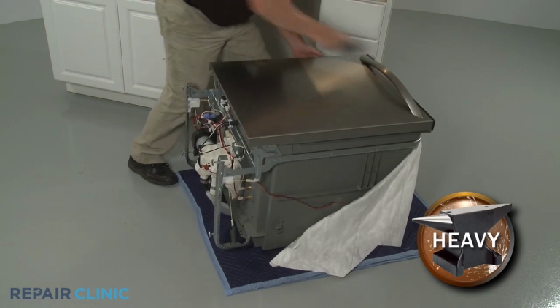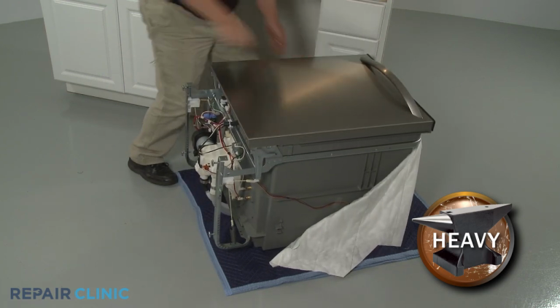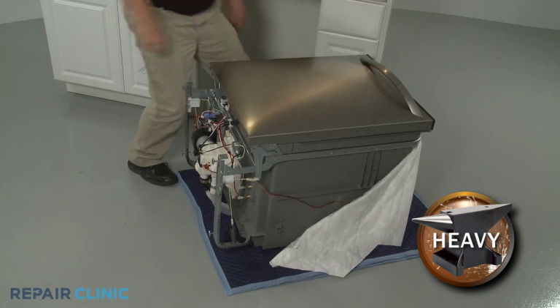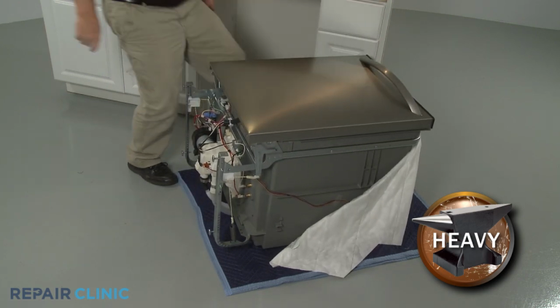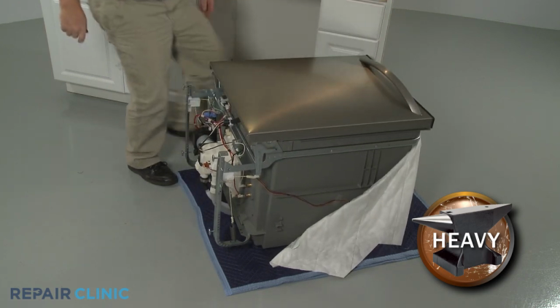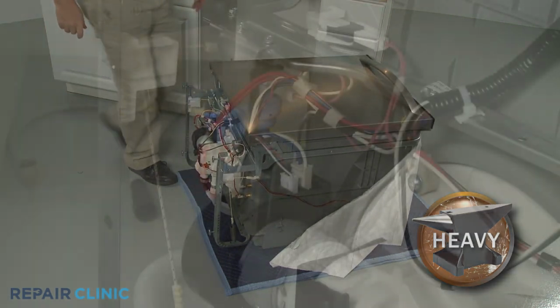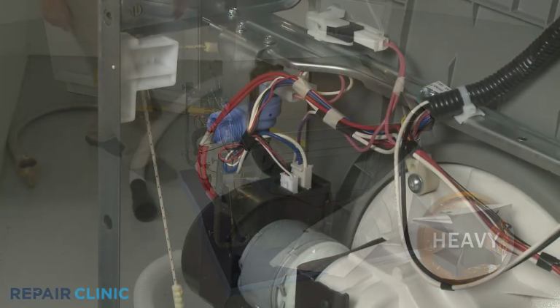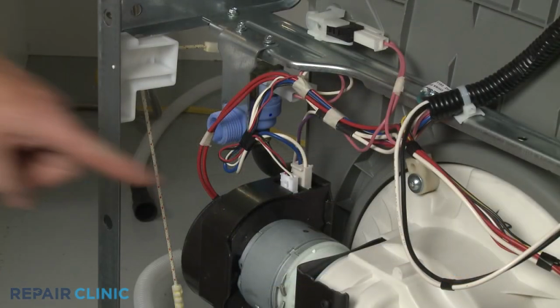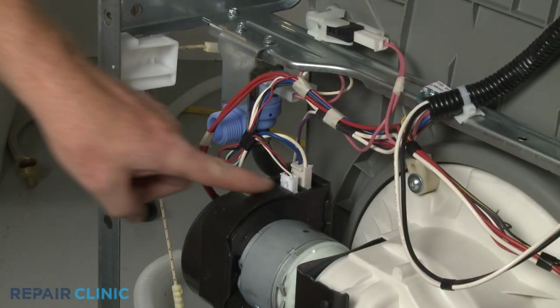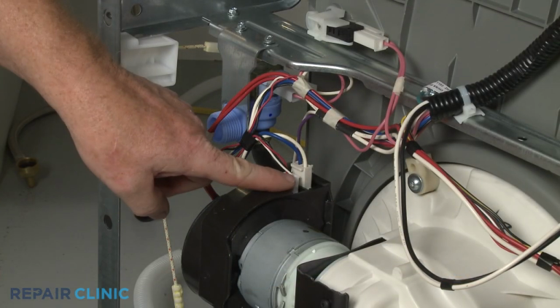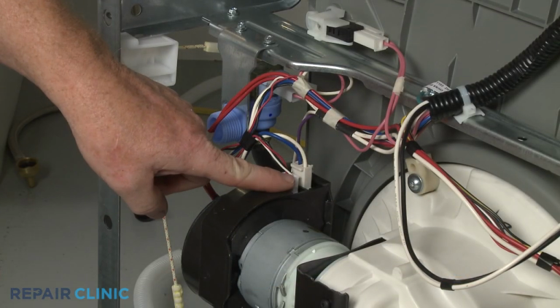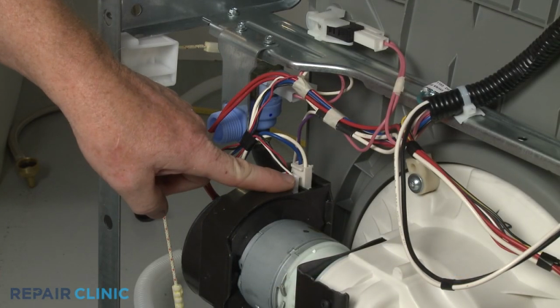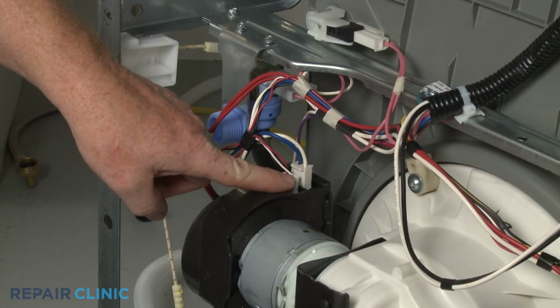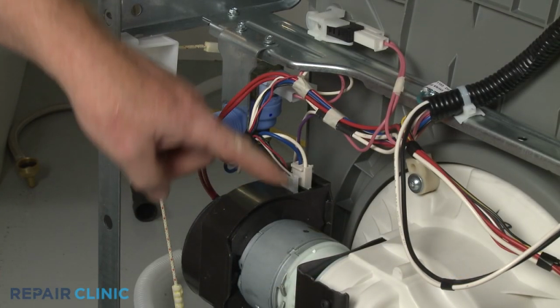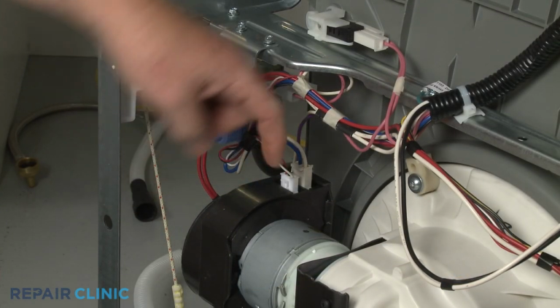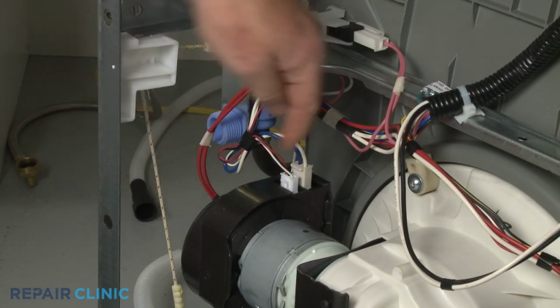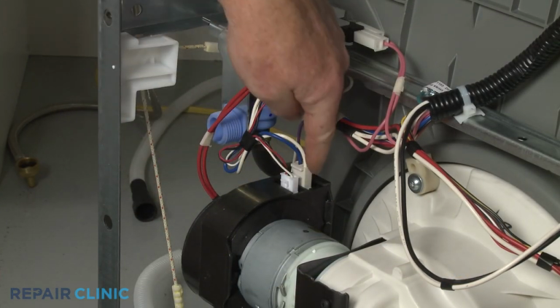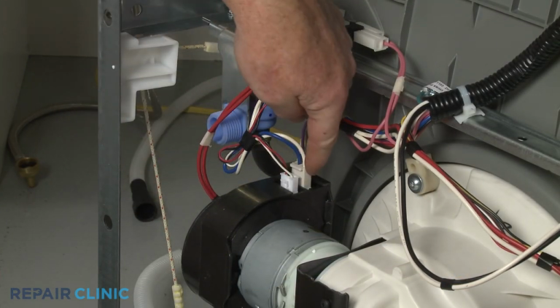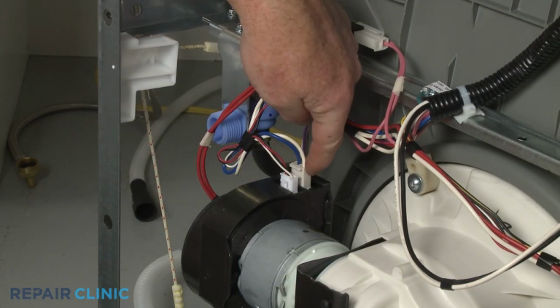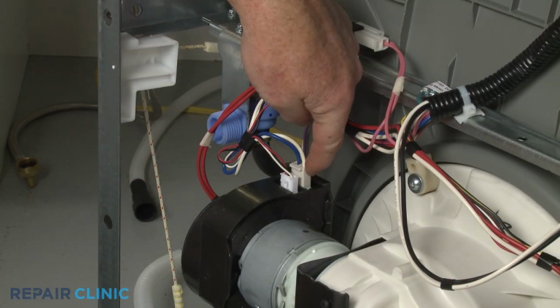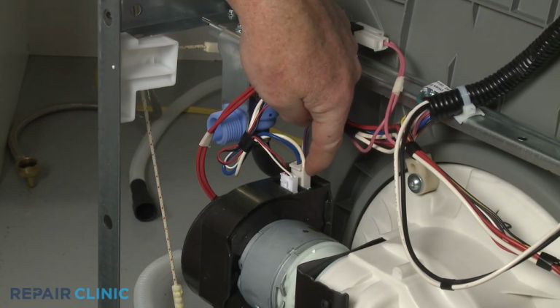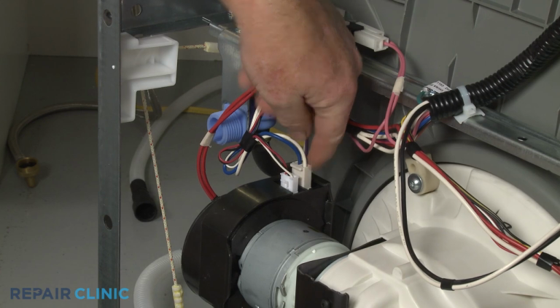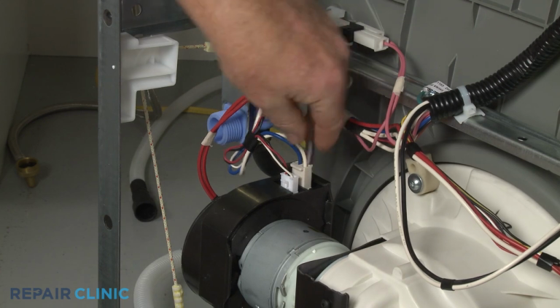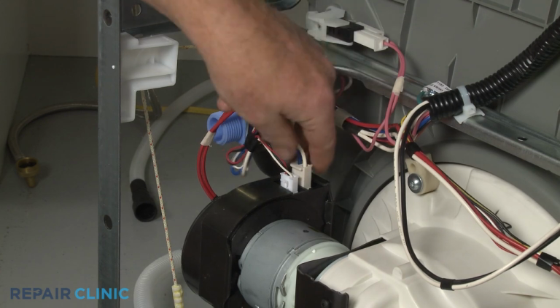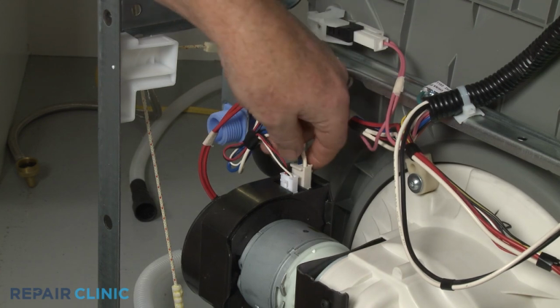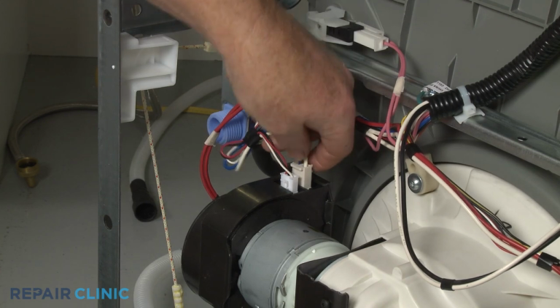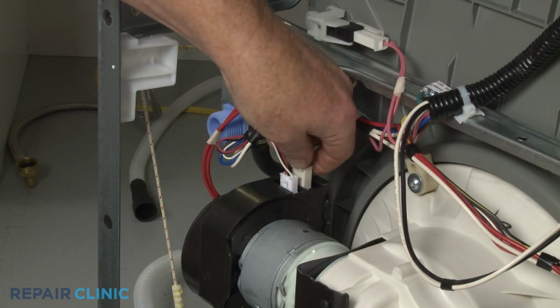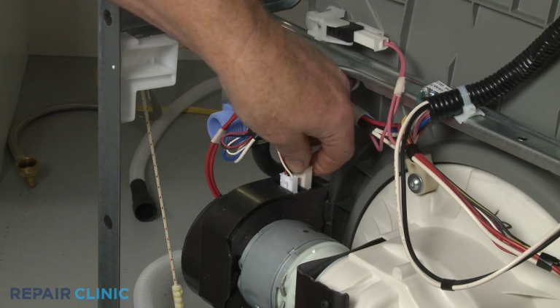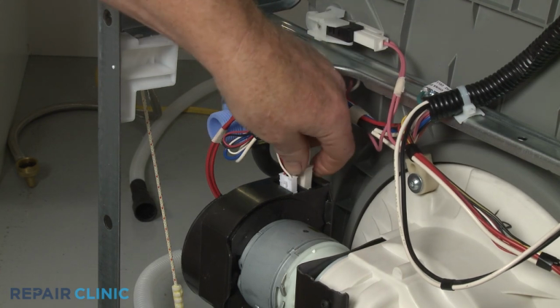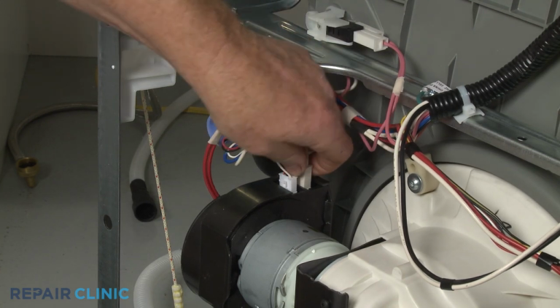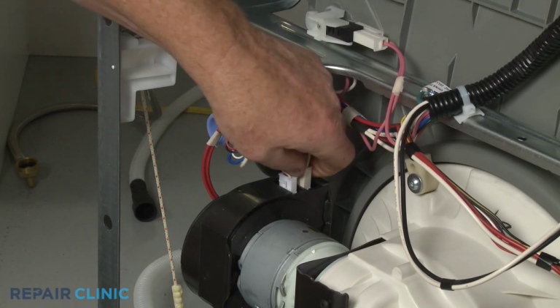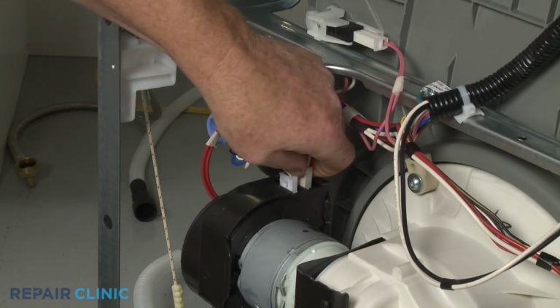Note the orientation of the wires connected to the circulation motor, then disconnect them.